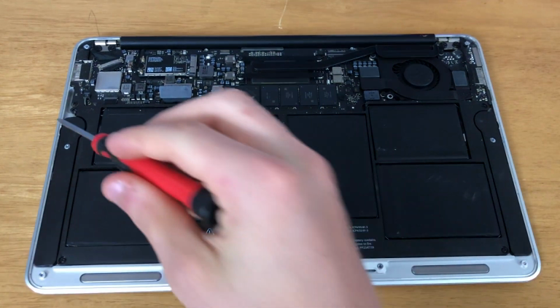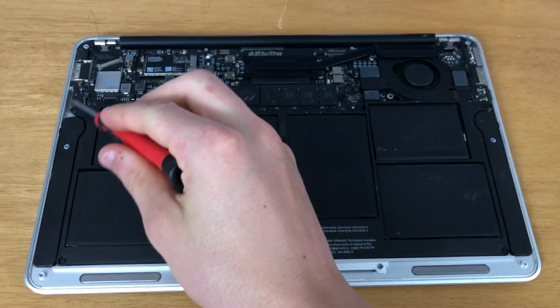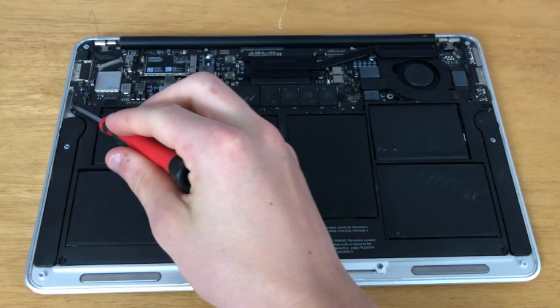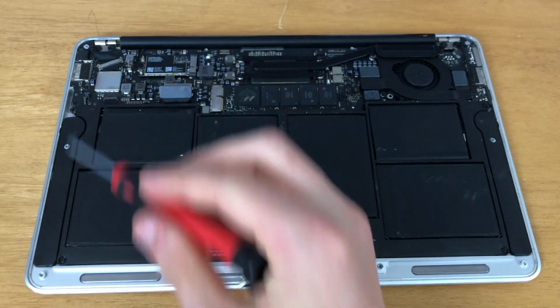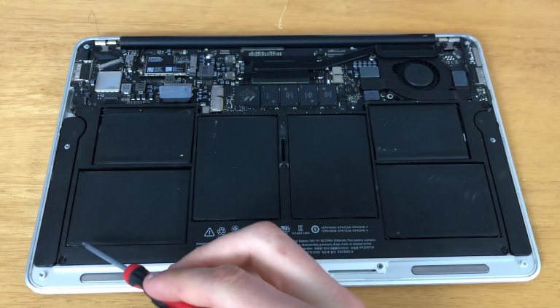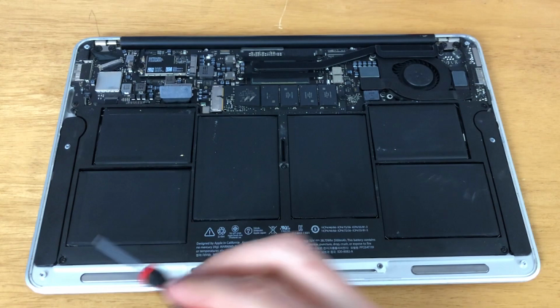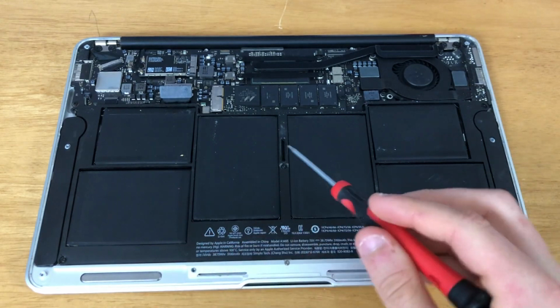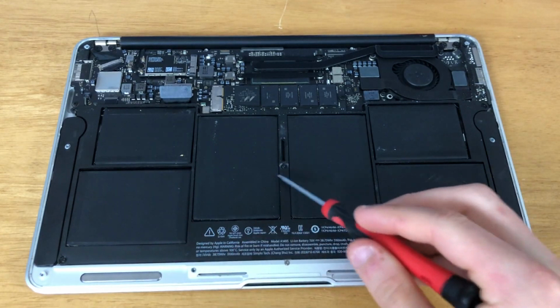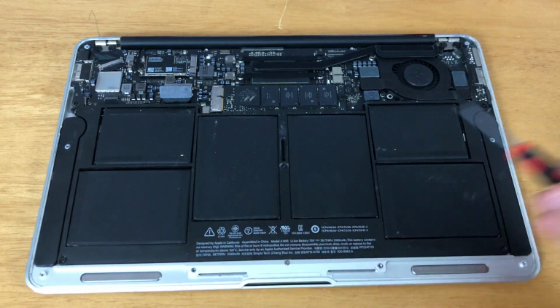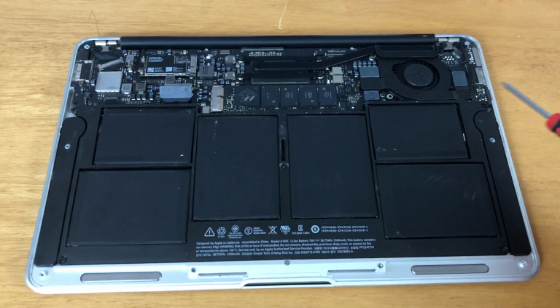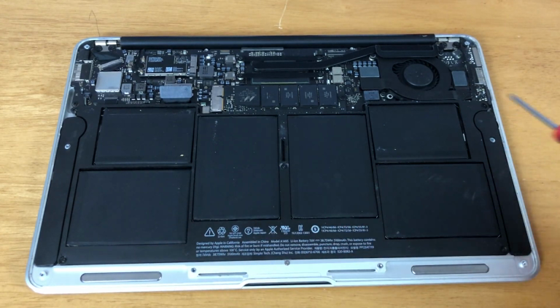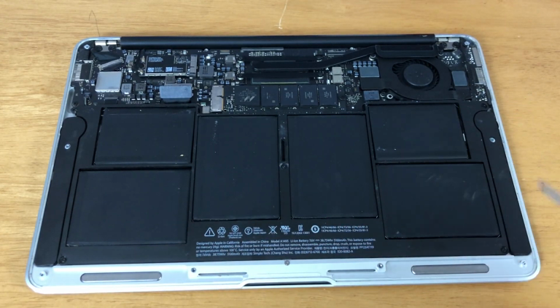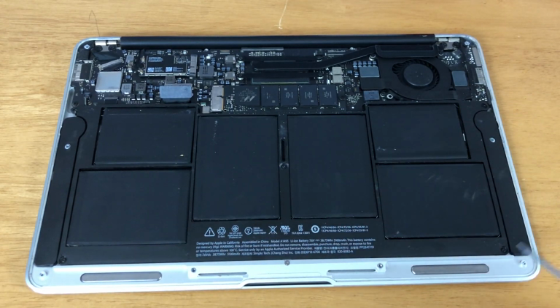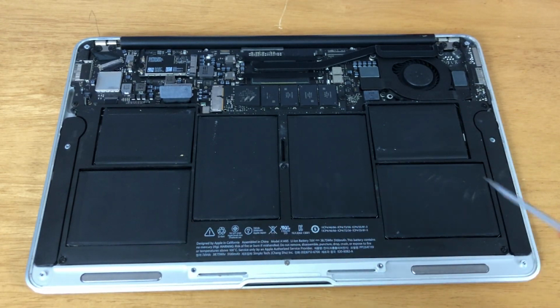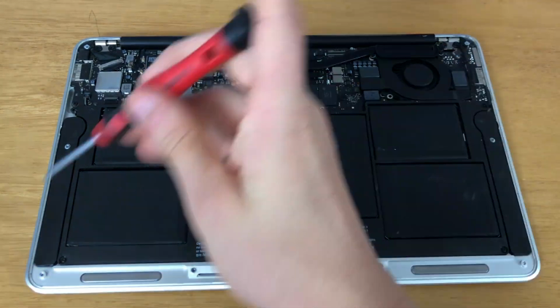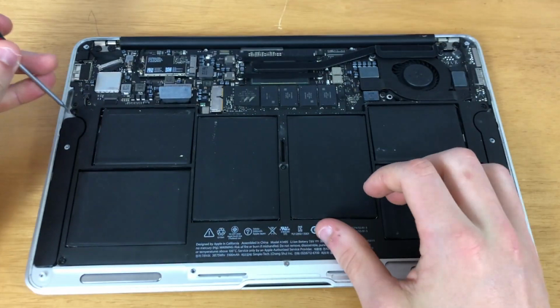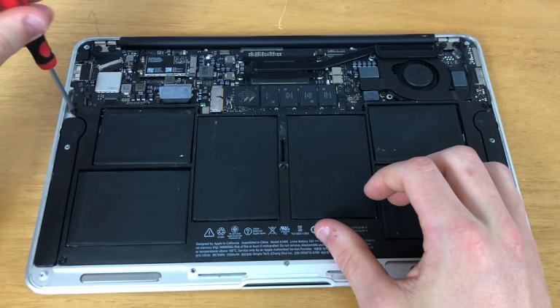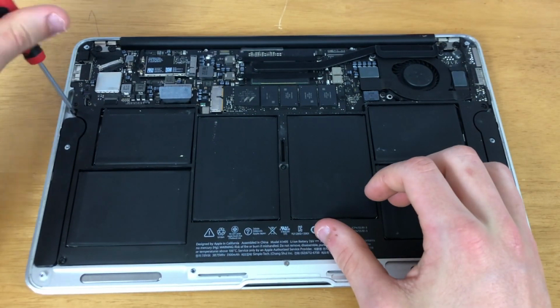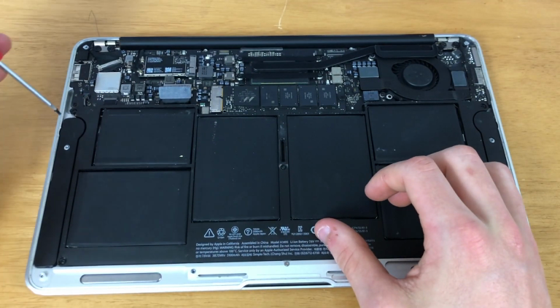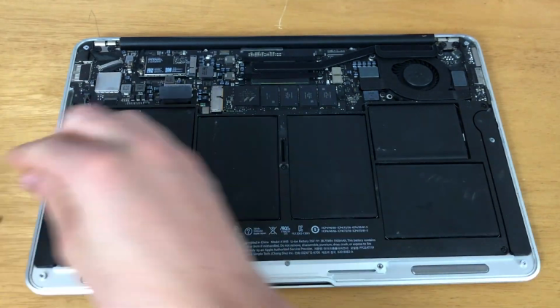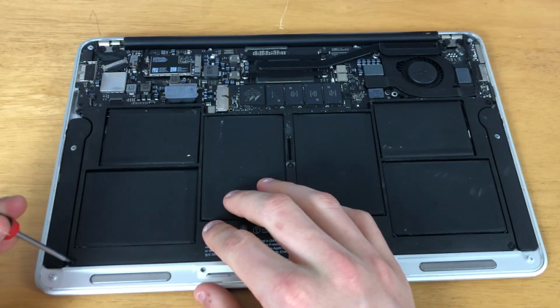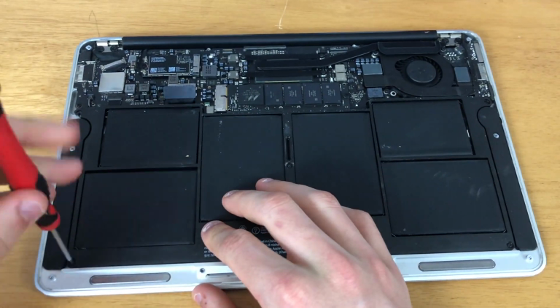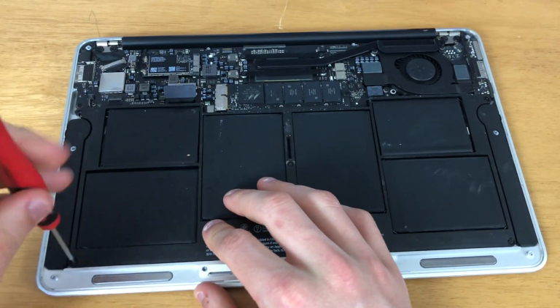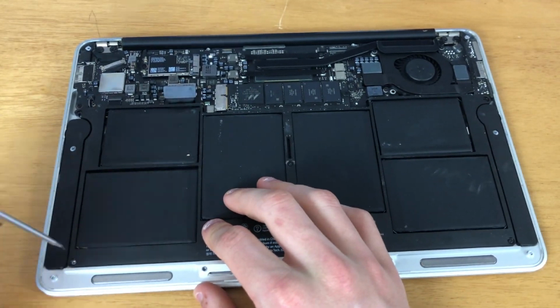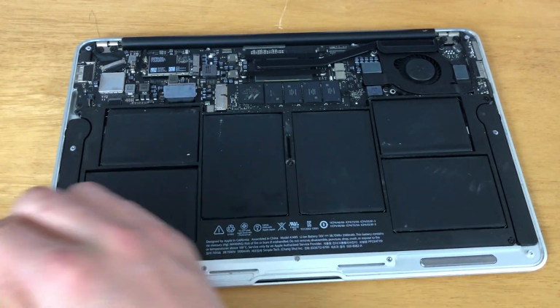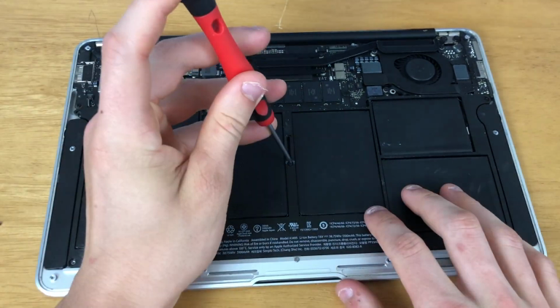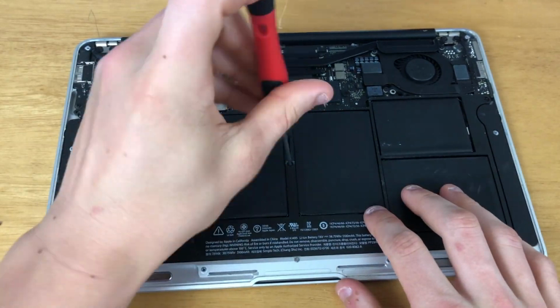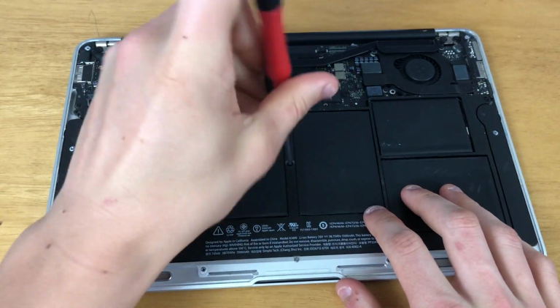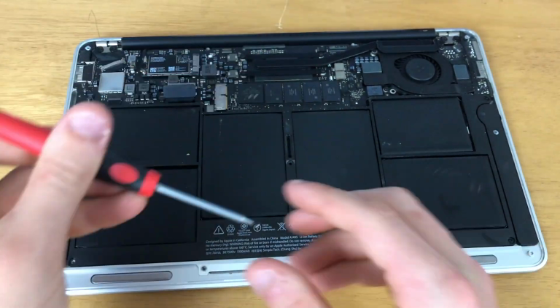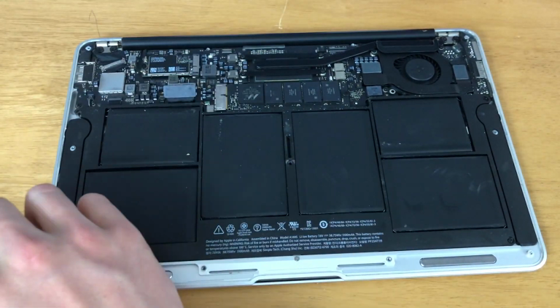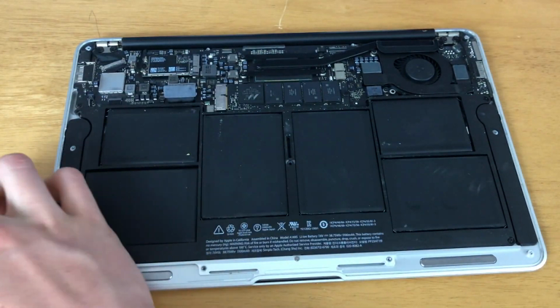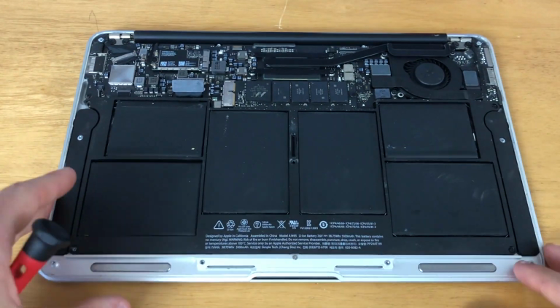Now, using a T5 screwdriver, go ahead and remove the five screws securing the battery.